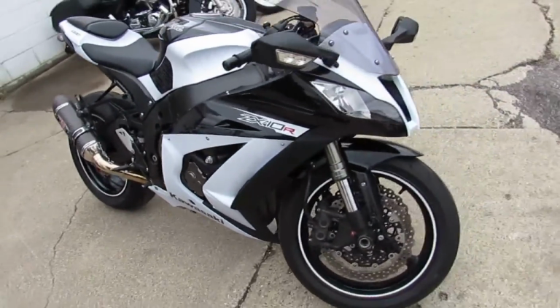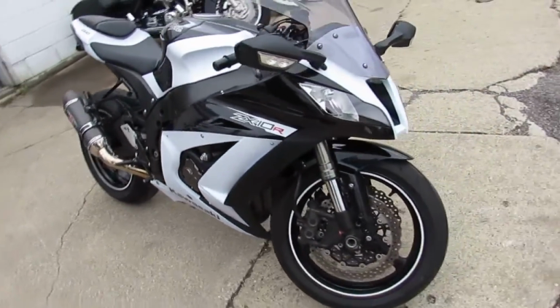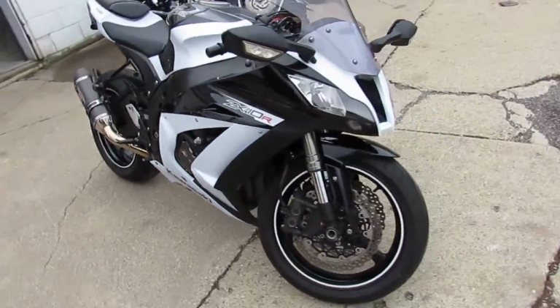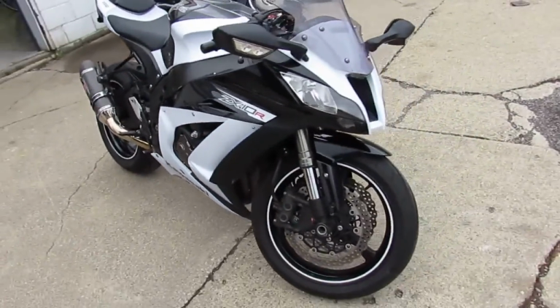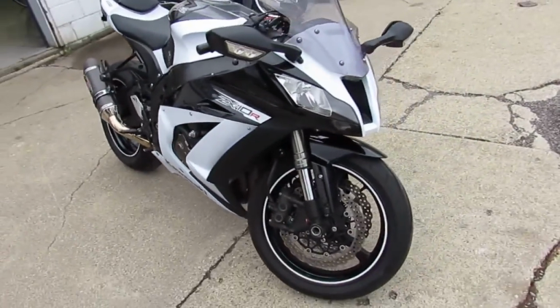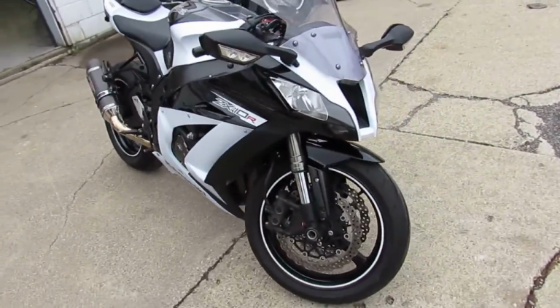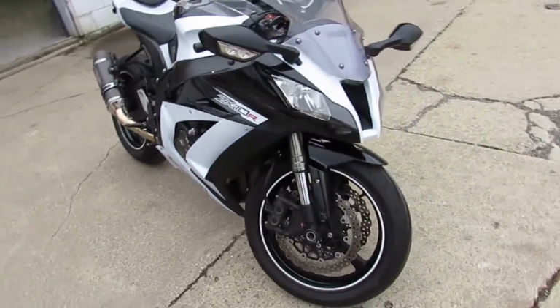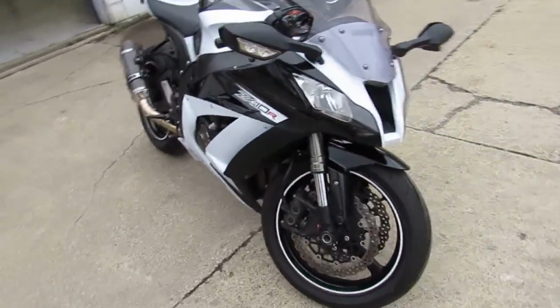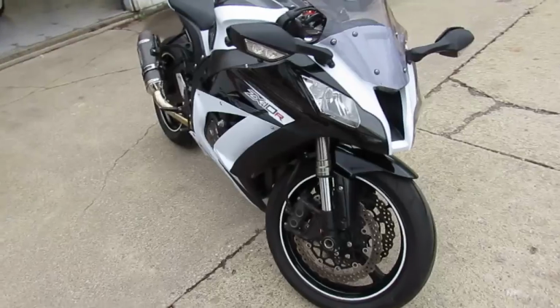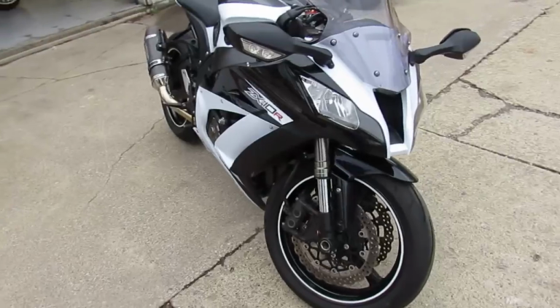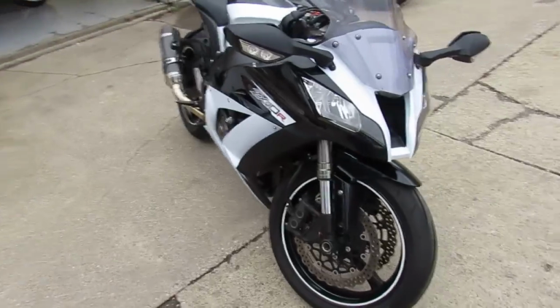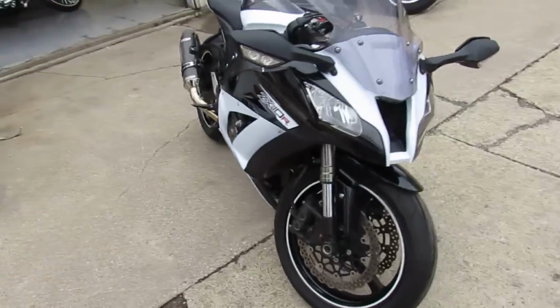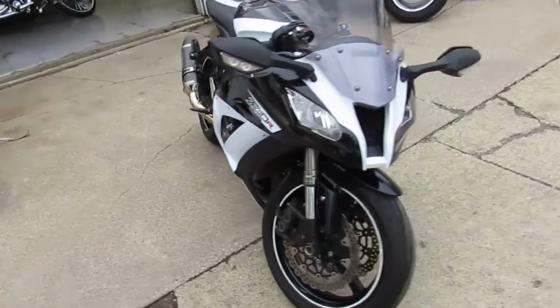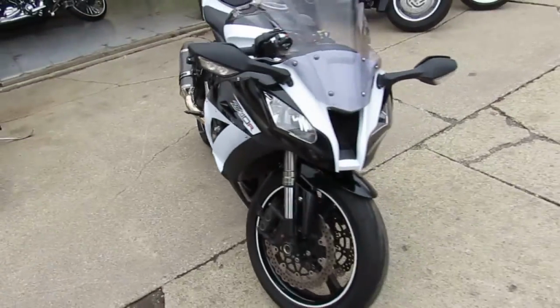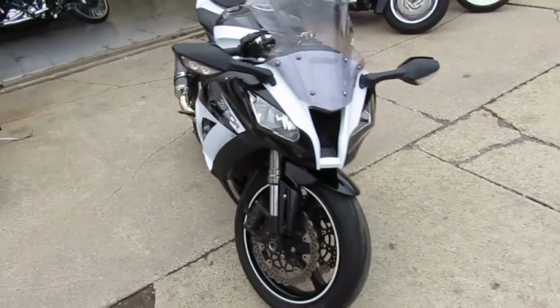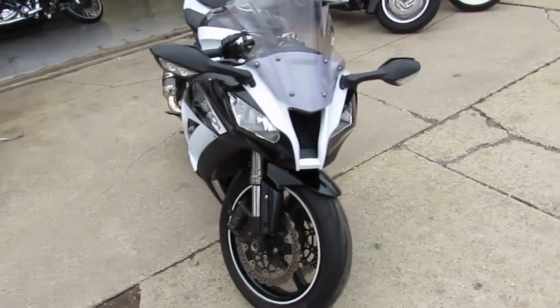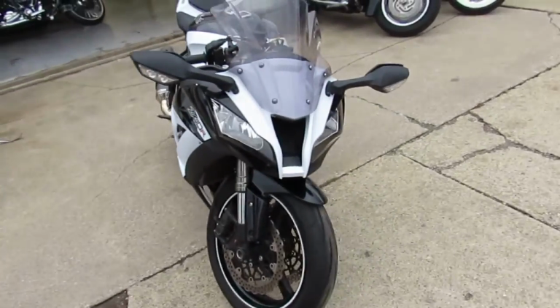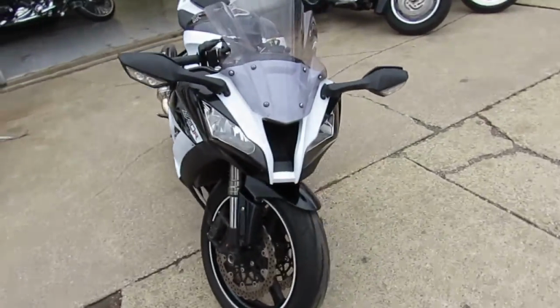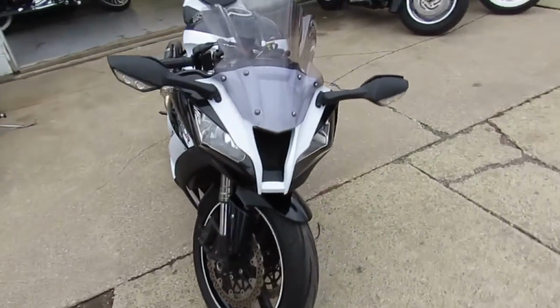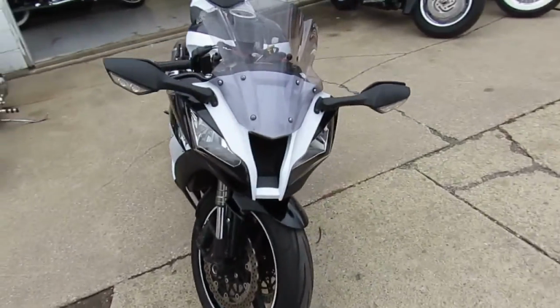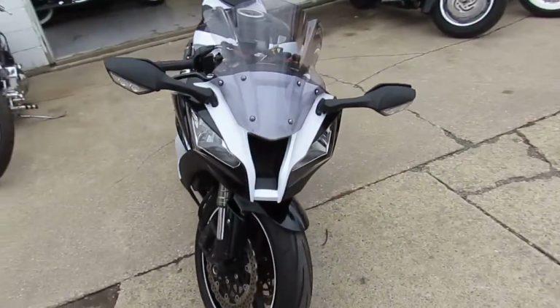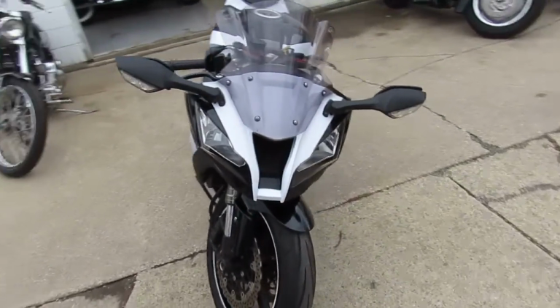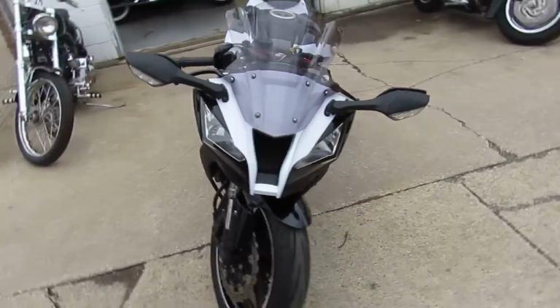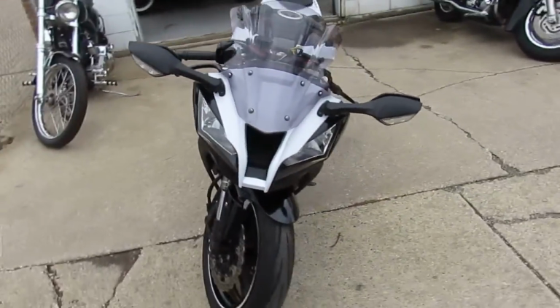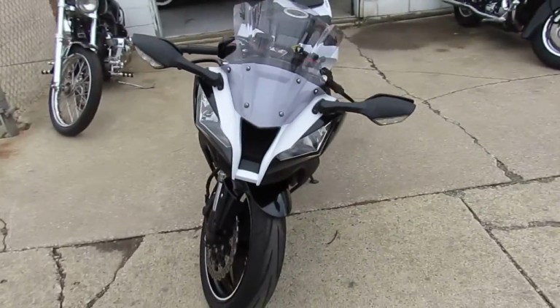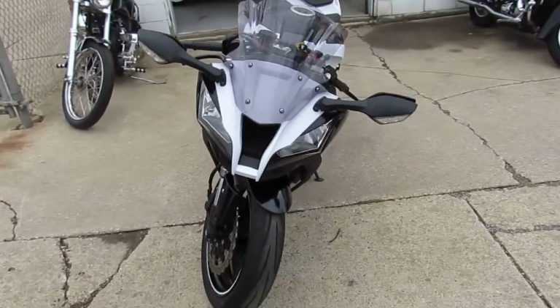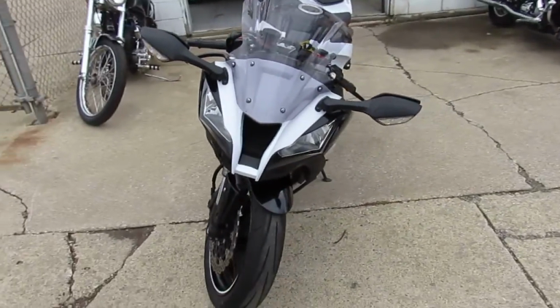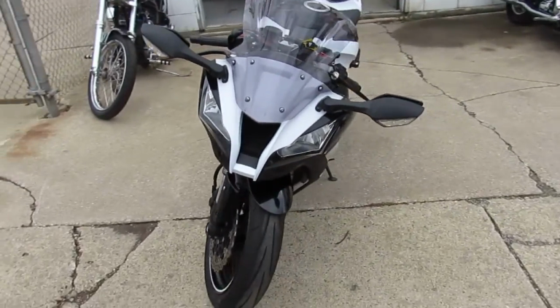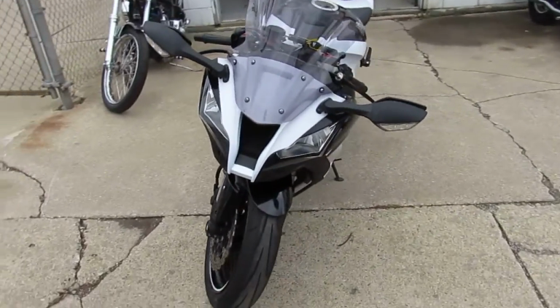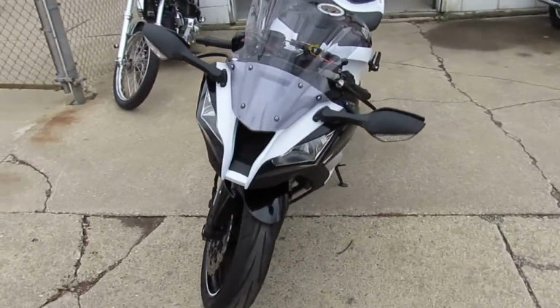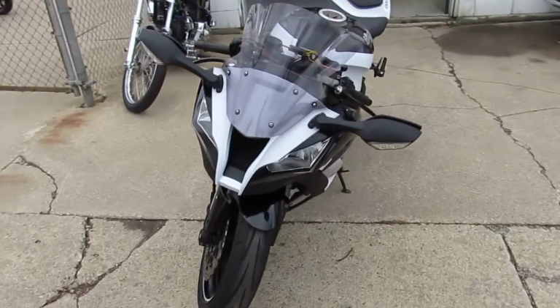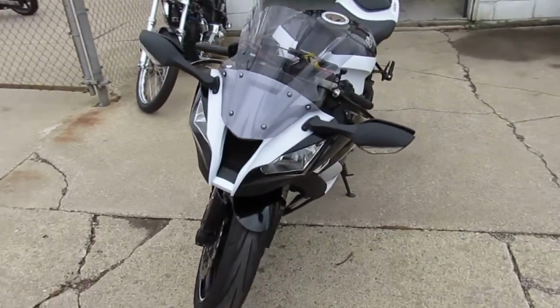Comes in matte black and matte white paint. It's a sharp white. Stand out from the crowd on this hard to find ZX10 color.